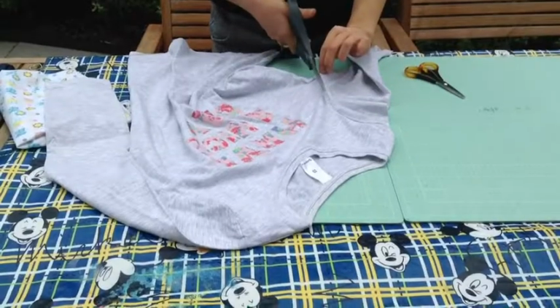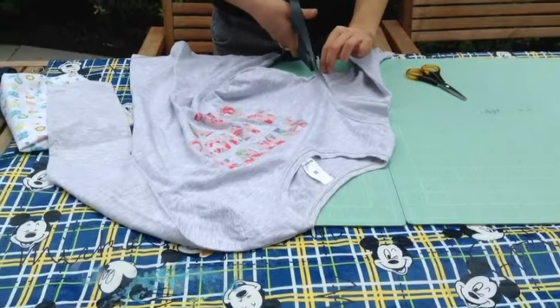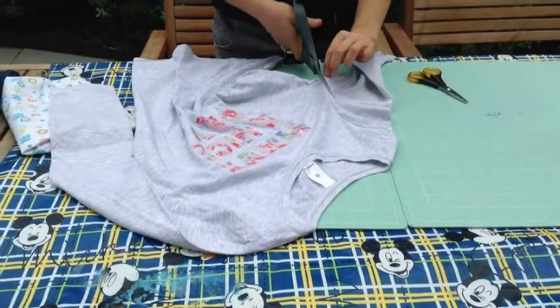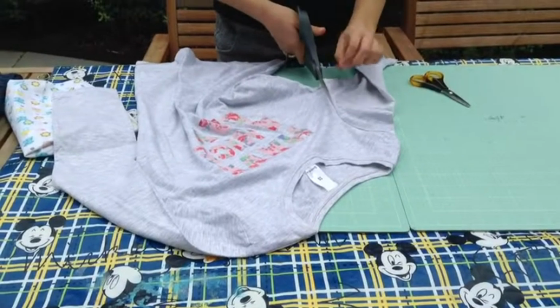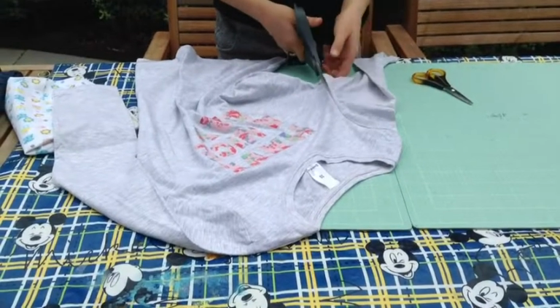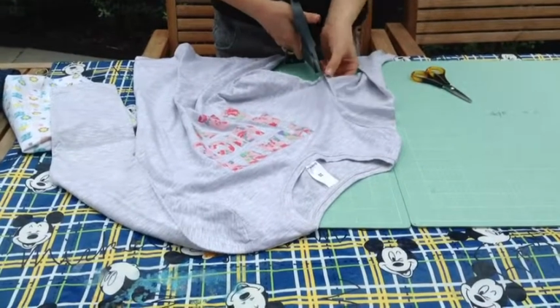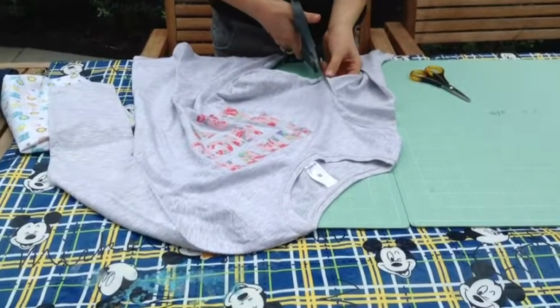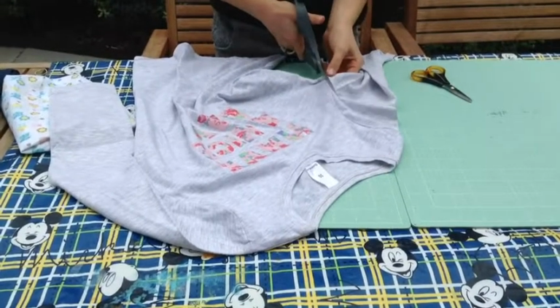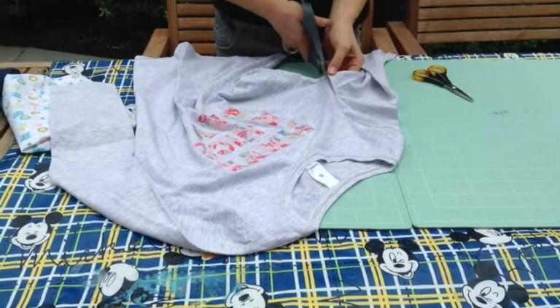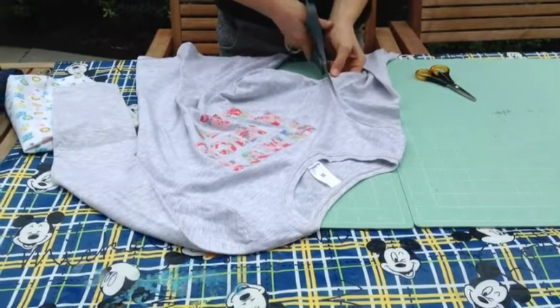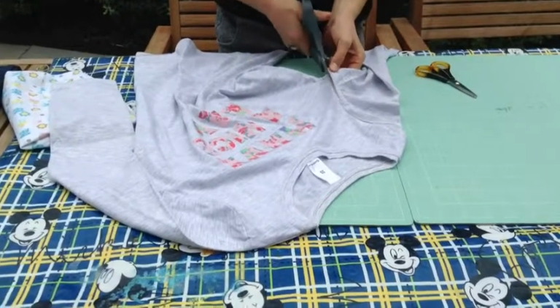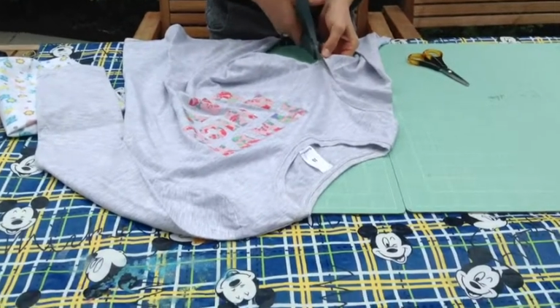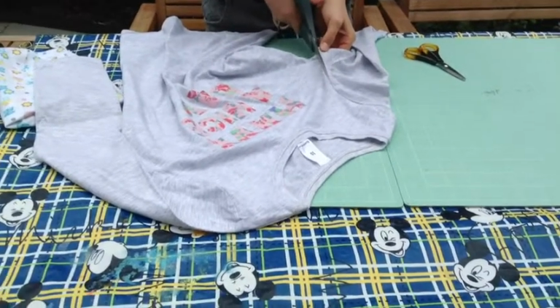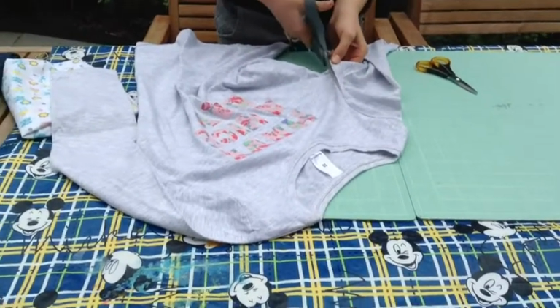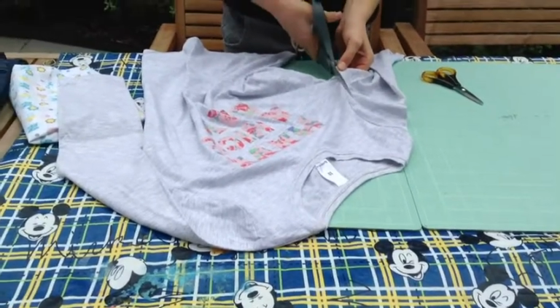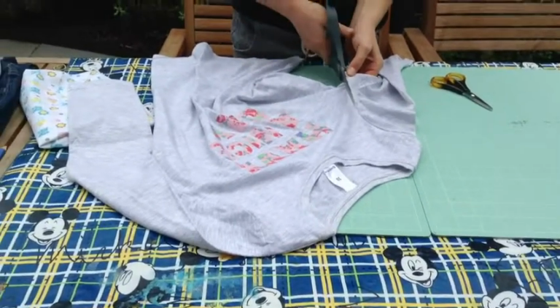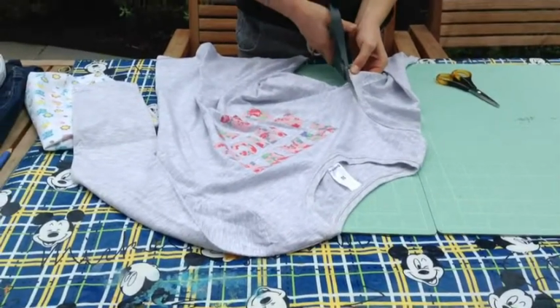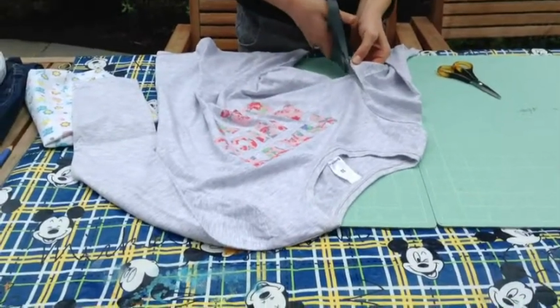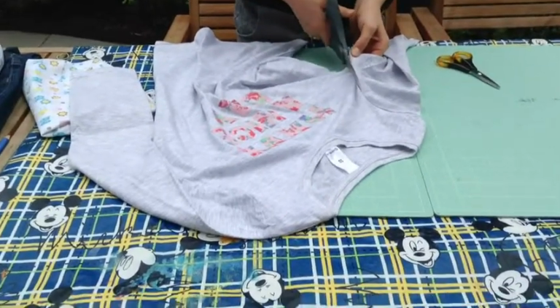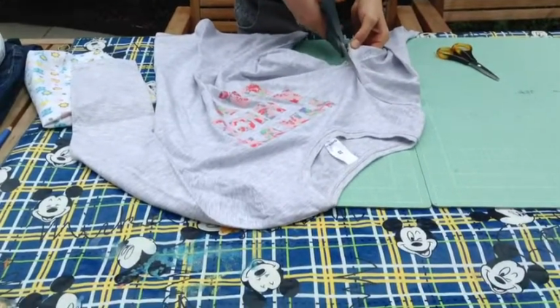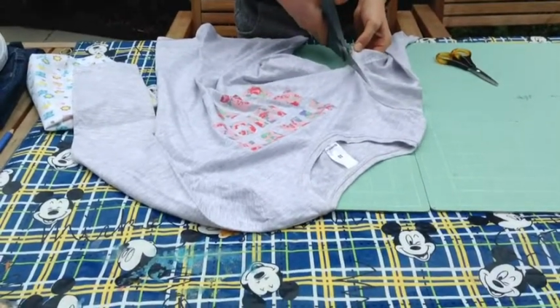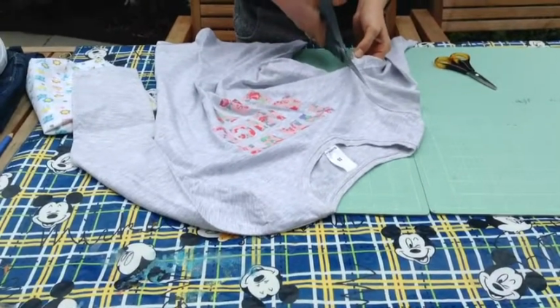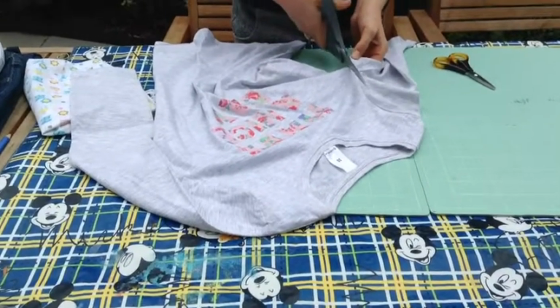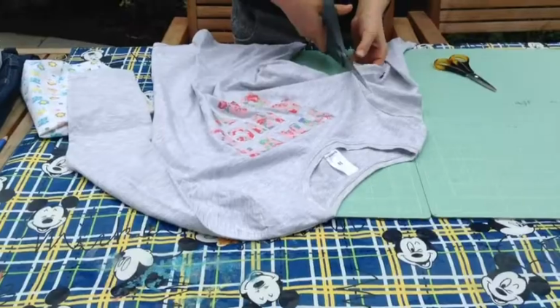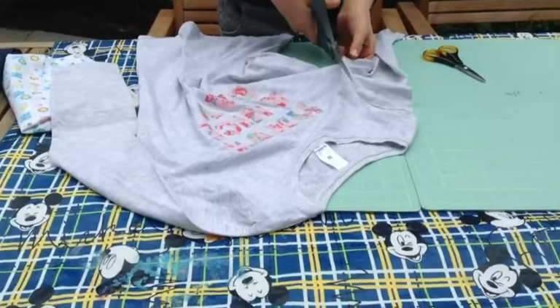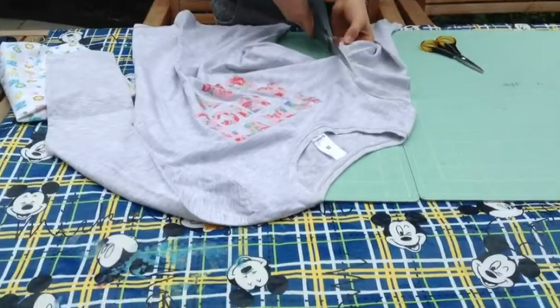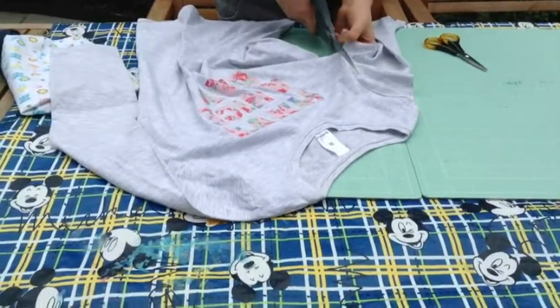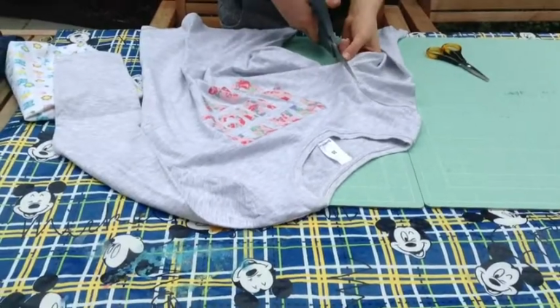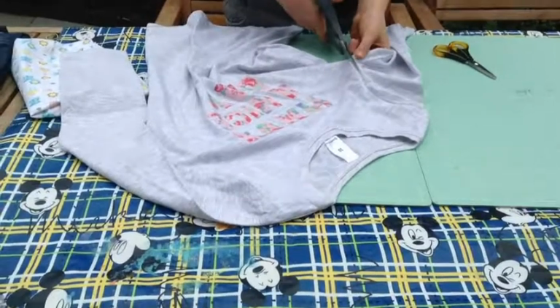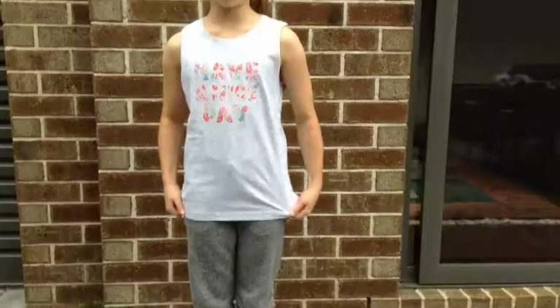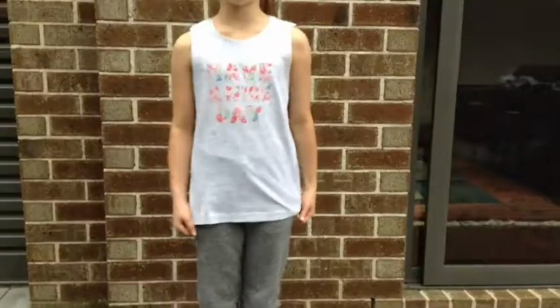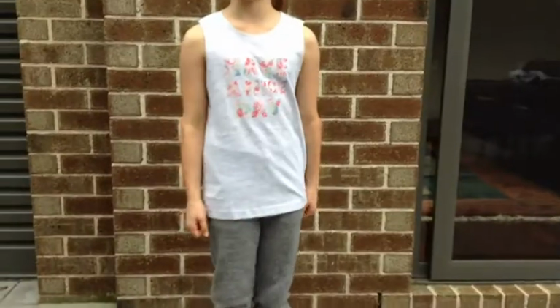For the basic tank top, all you want to do is cut off the sleeves. Then you're finished.